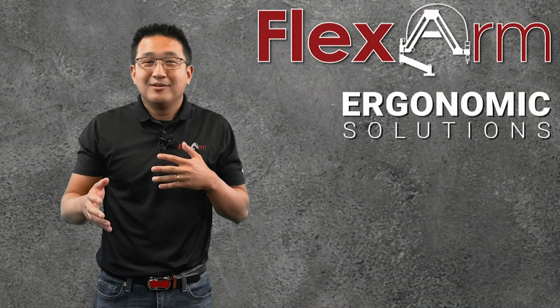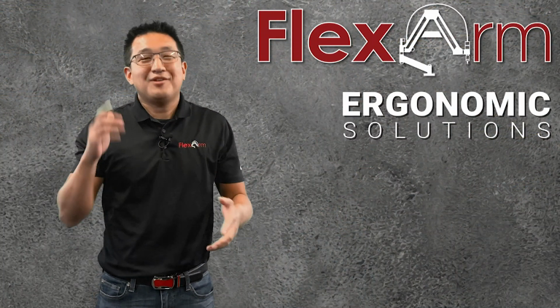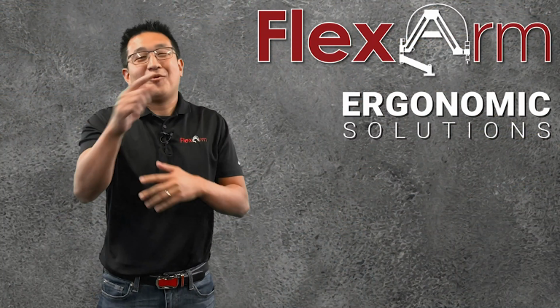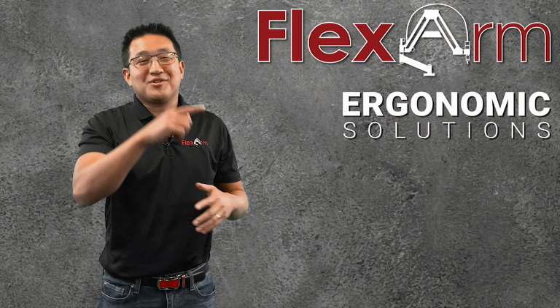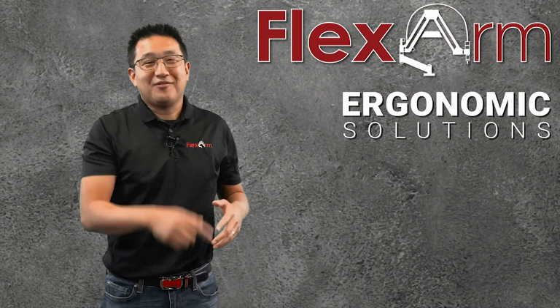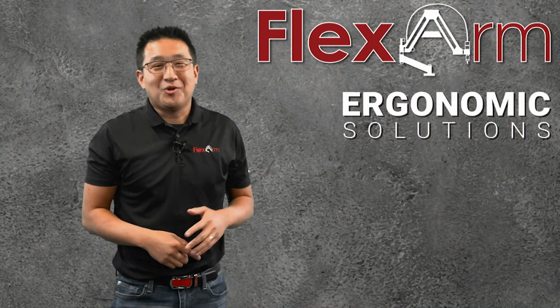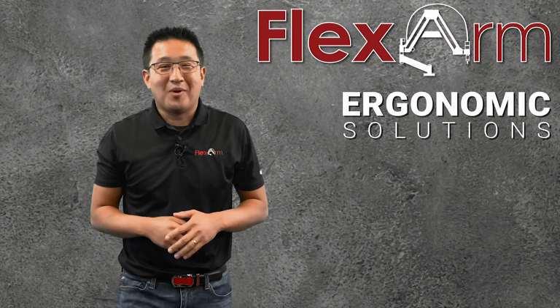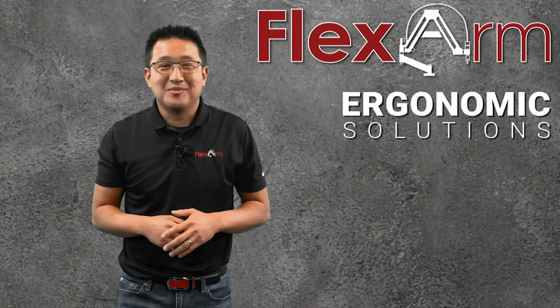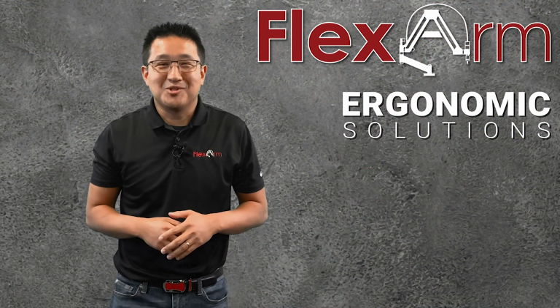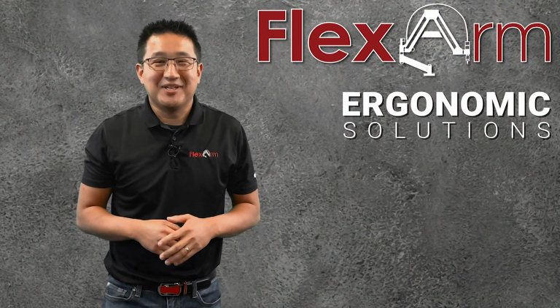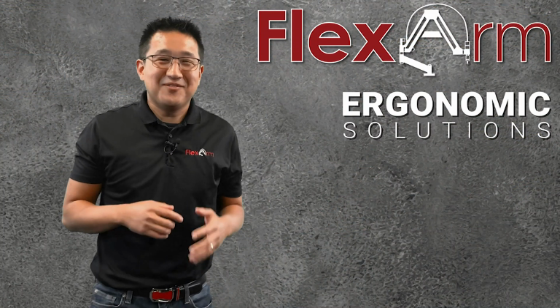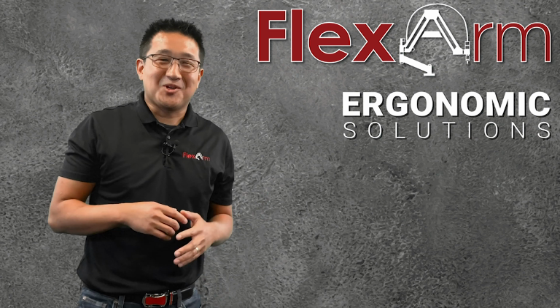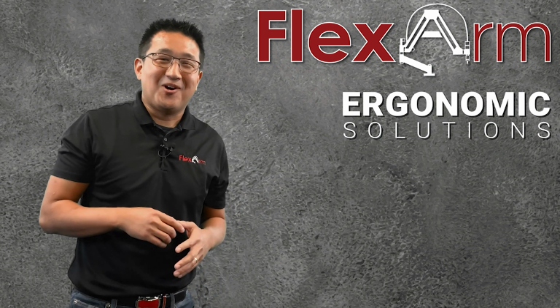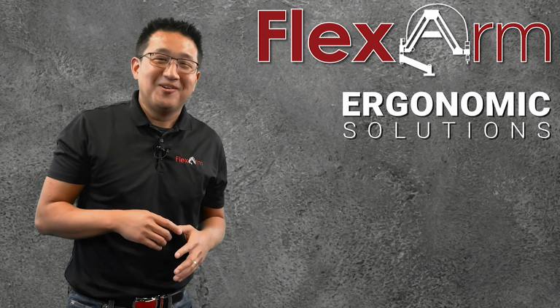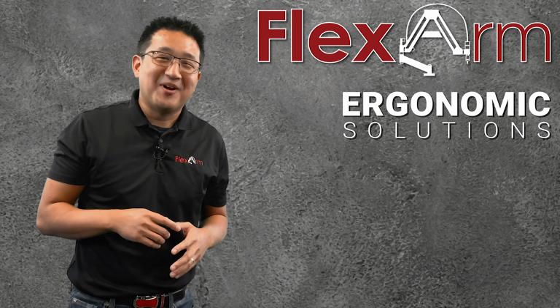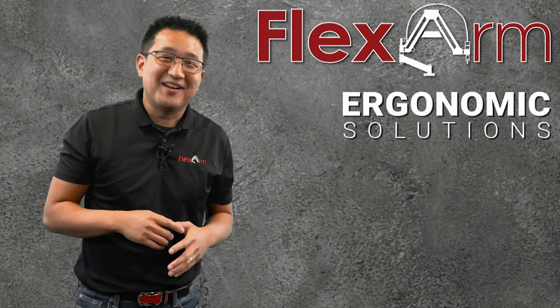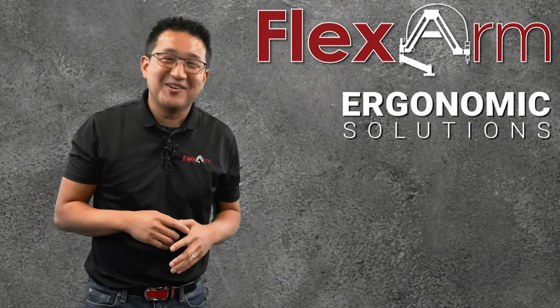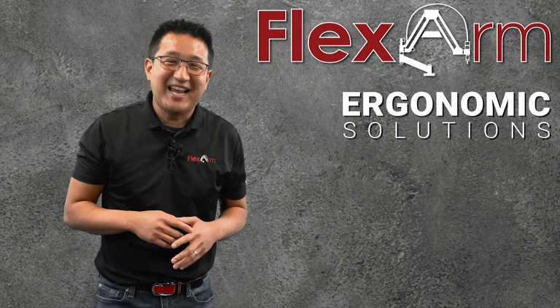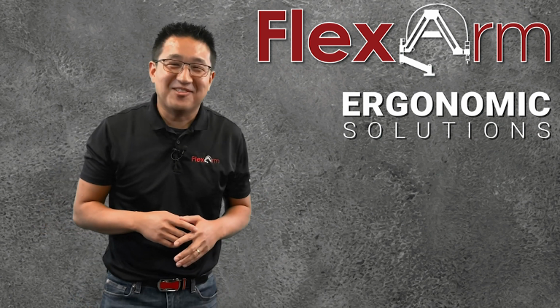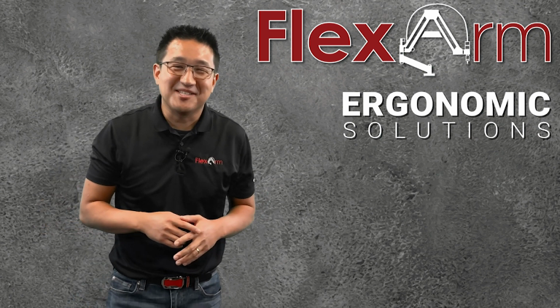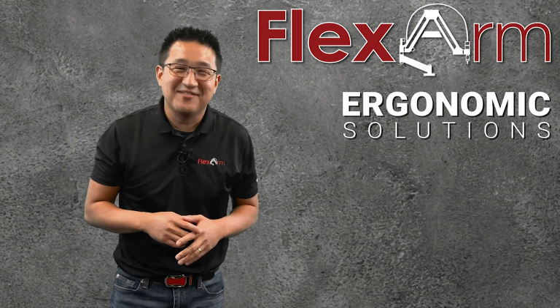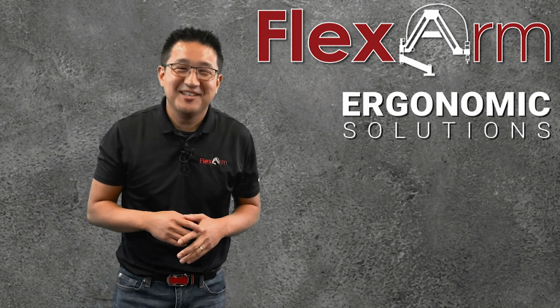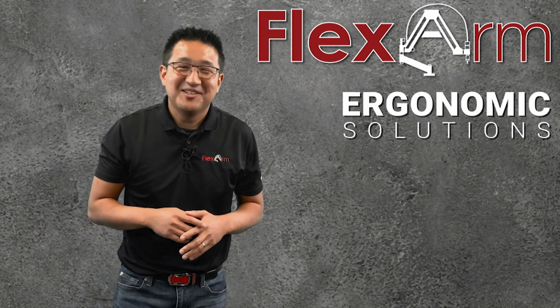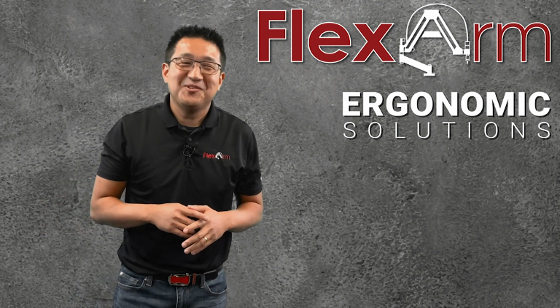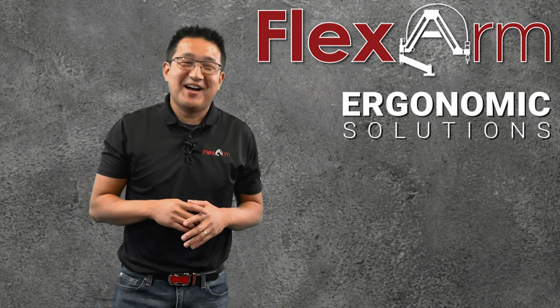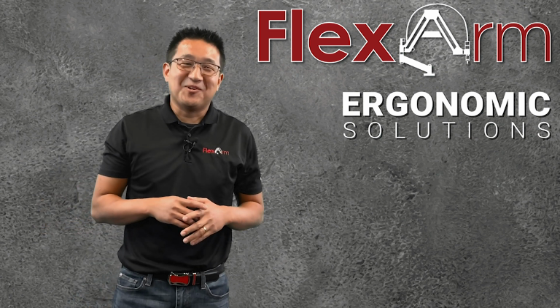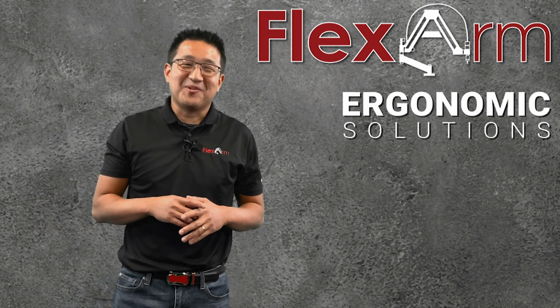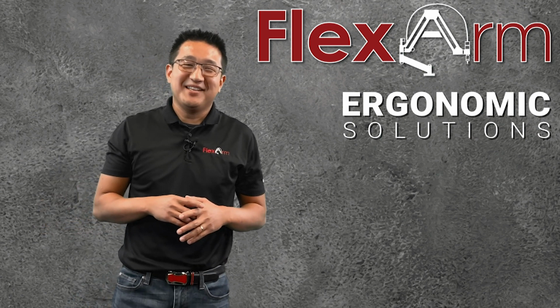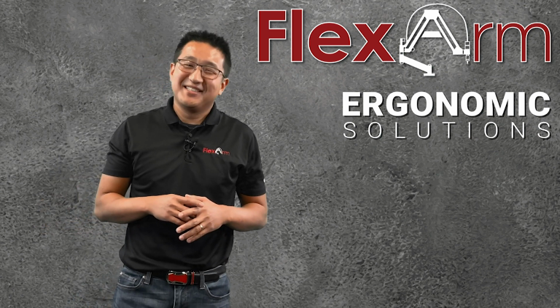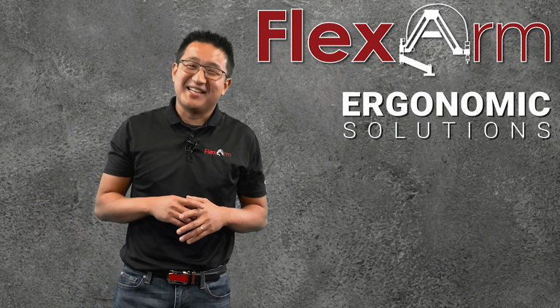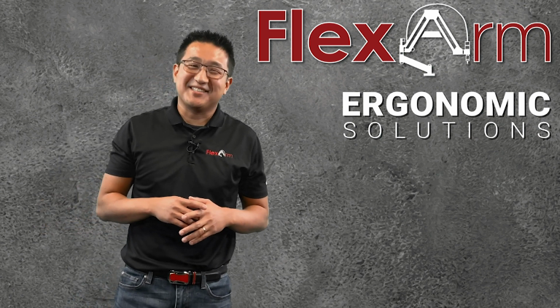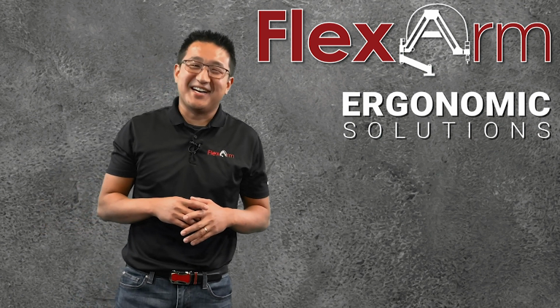Looking forward to solving your problems this week. Give us a call: 1-800-837-2503. Thanks a lot.